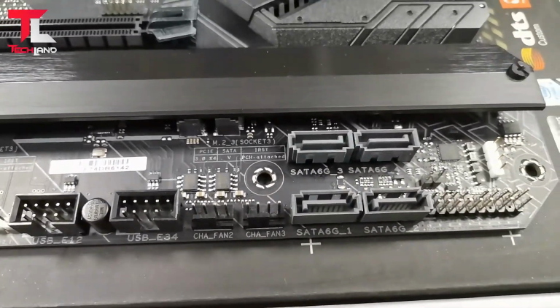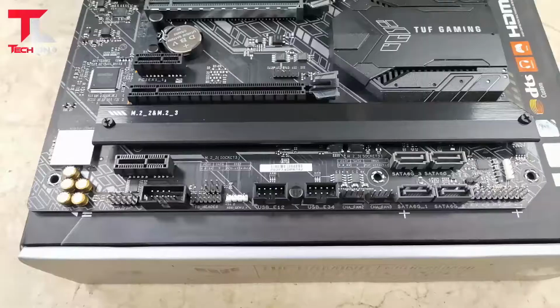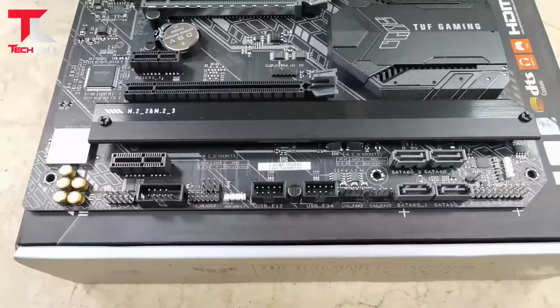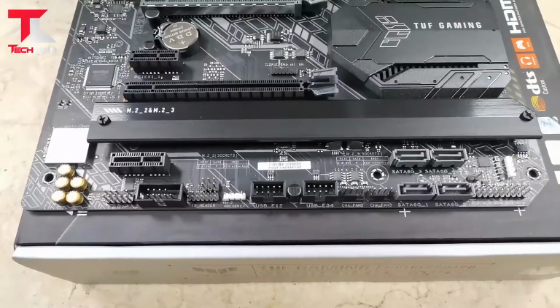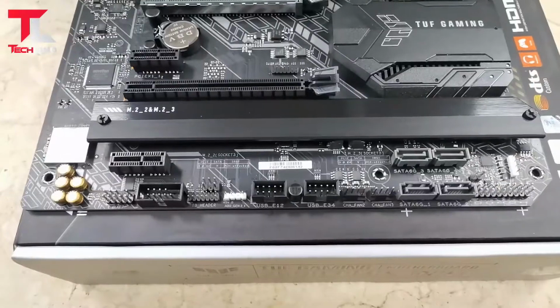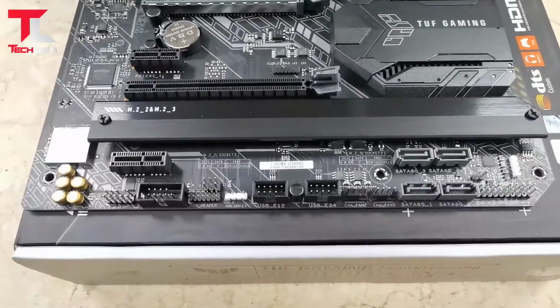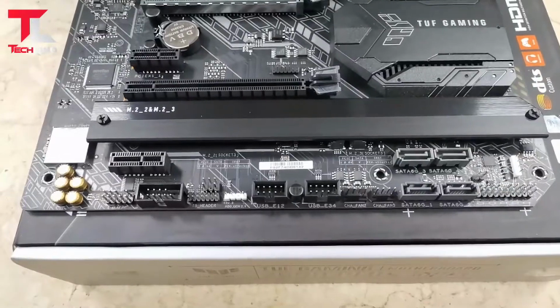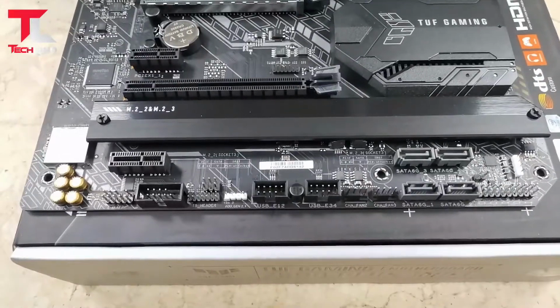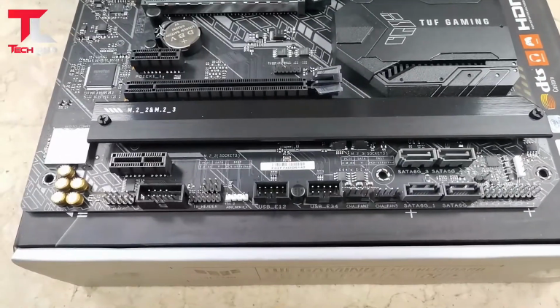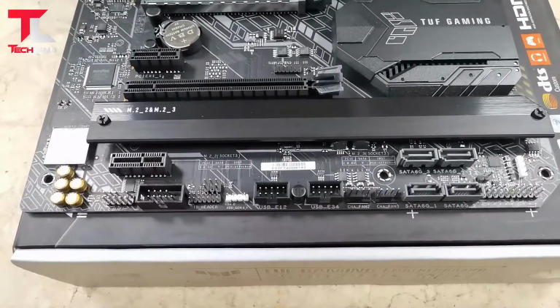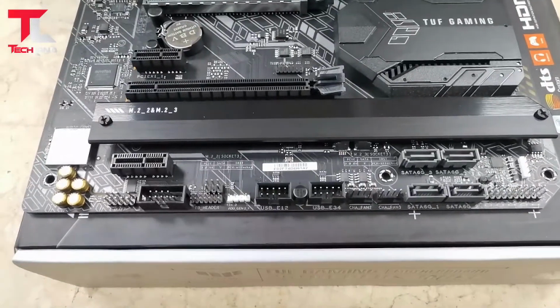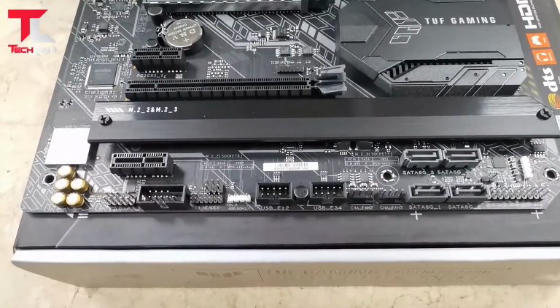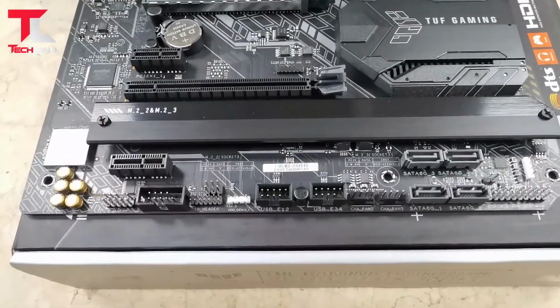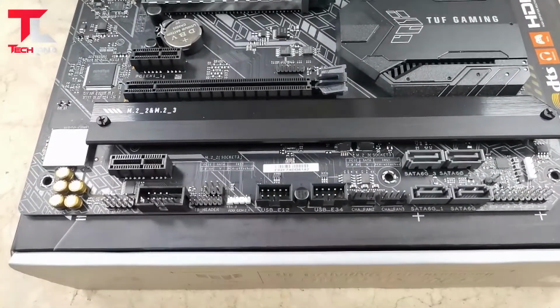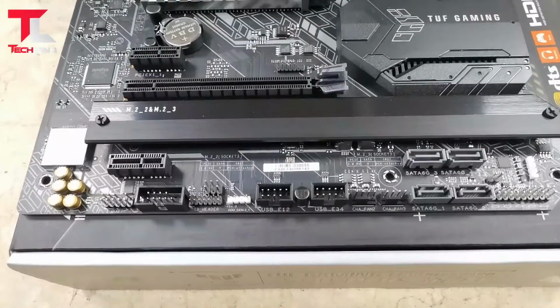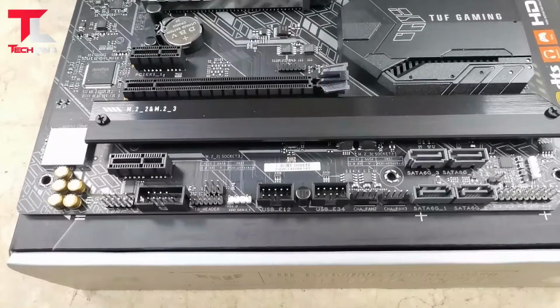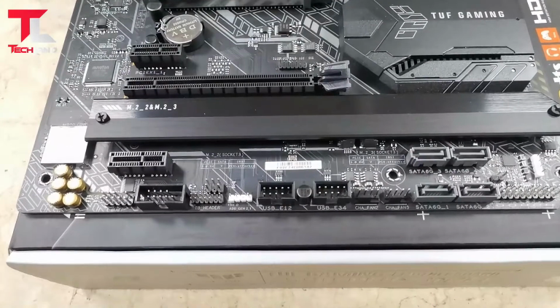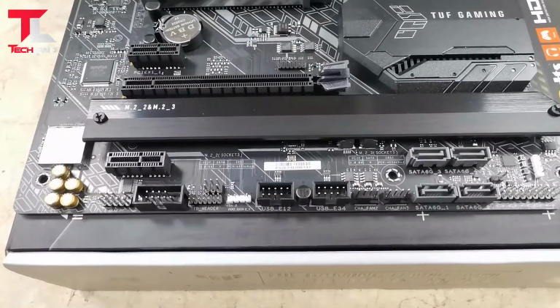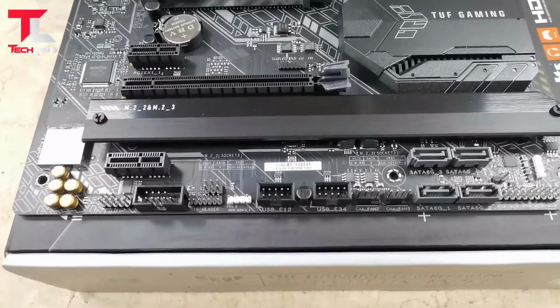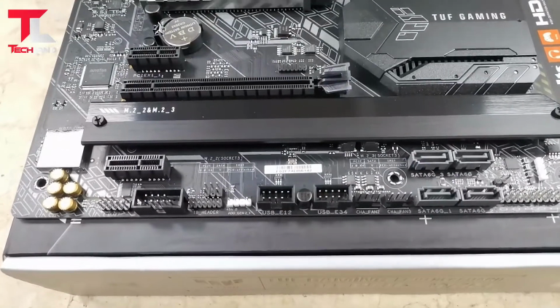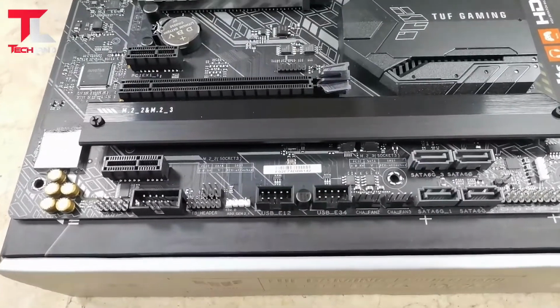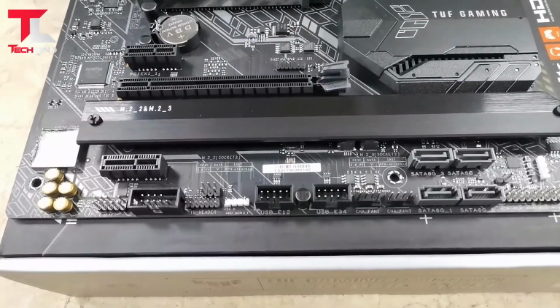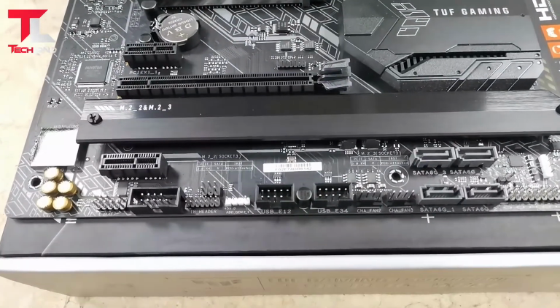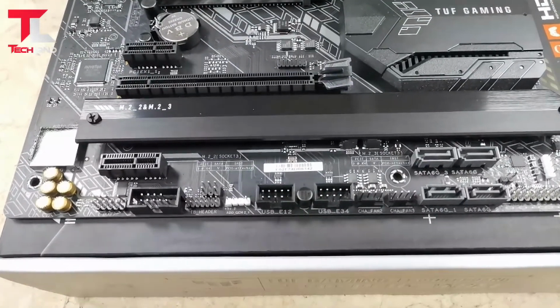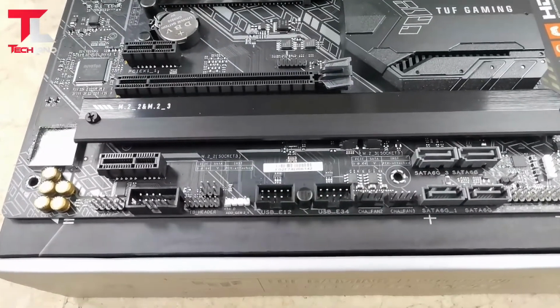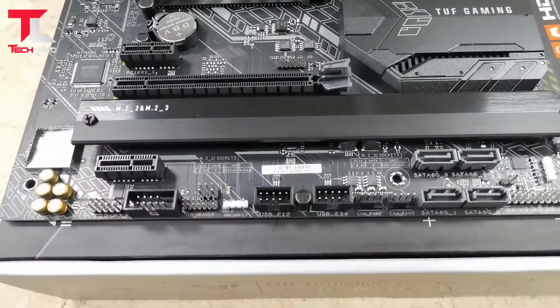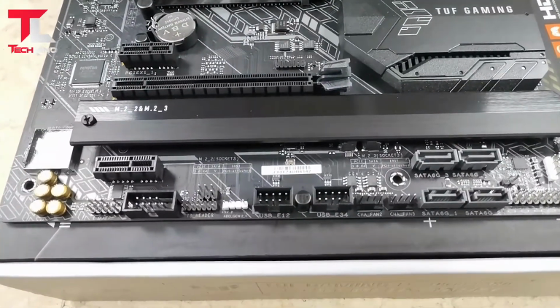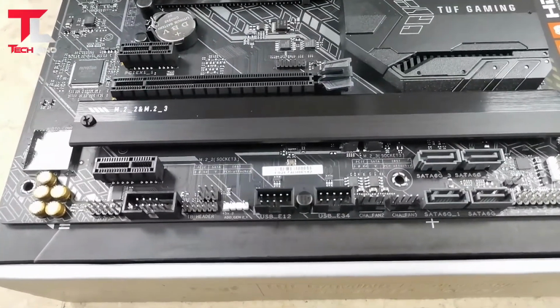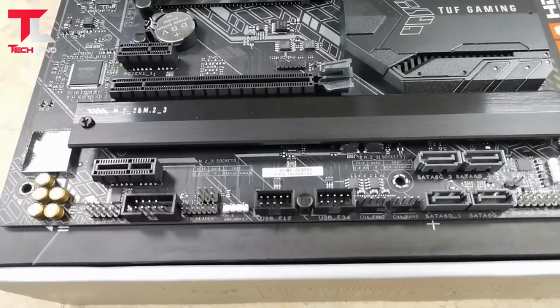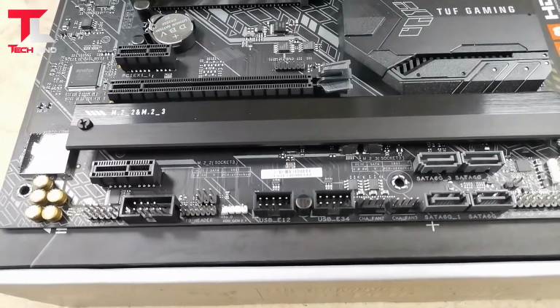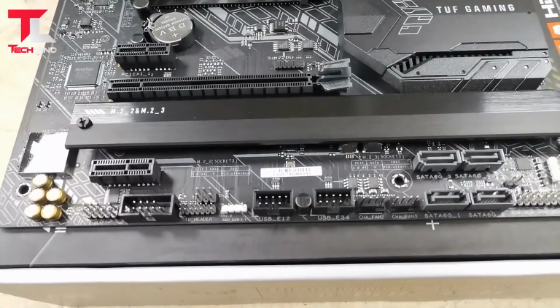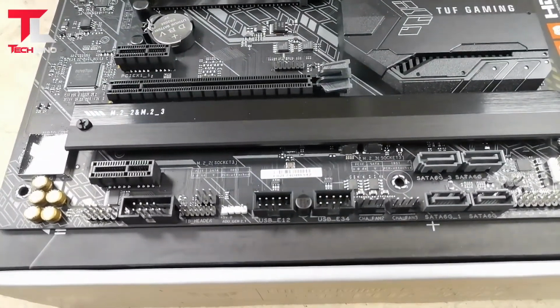2x front USB 3.5 headers, 2x front USB 3.2 headers, 3x front USB 3.1 headers, 3x front USB 4.1 headers, 4x front USB 3.1 headers.